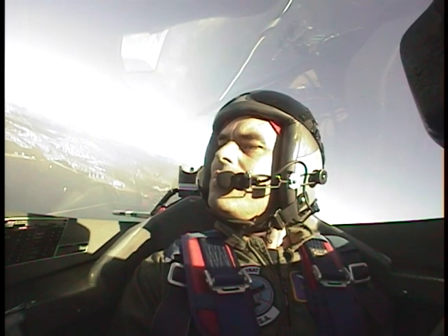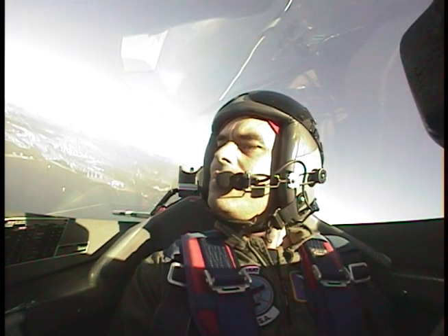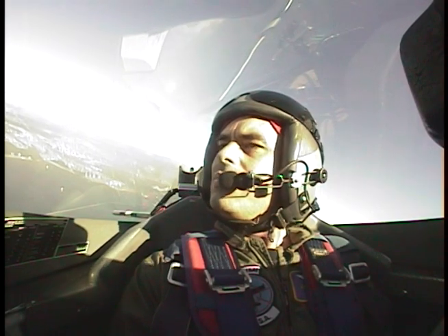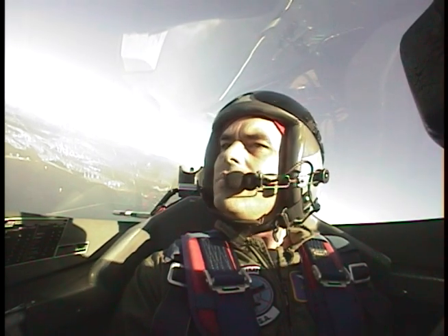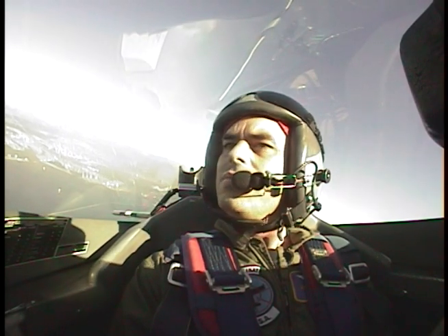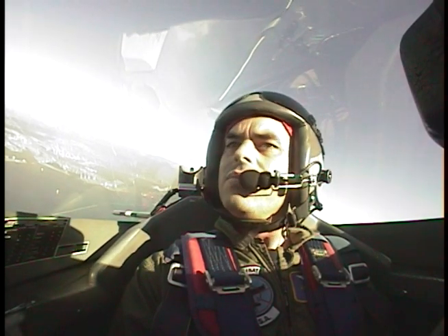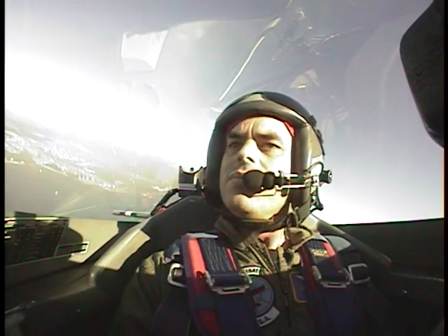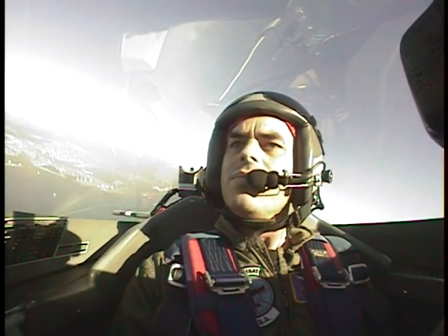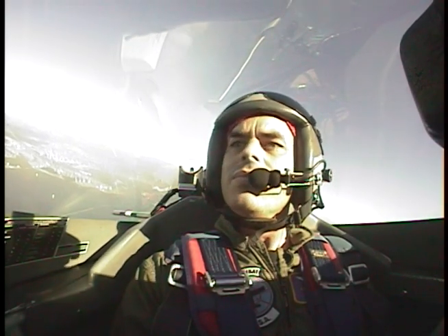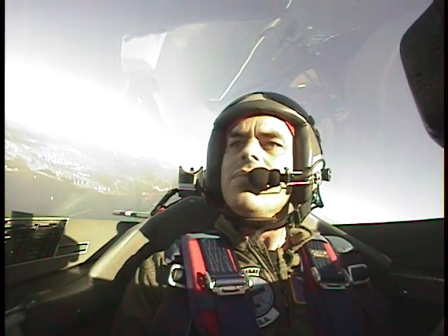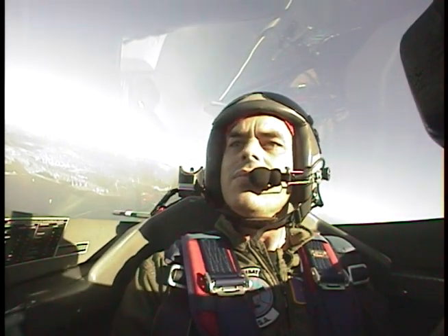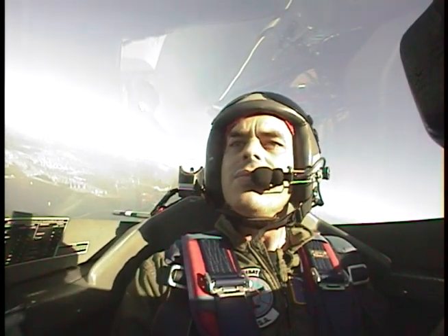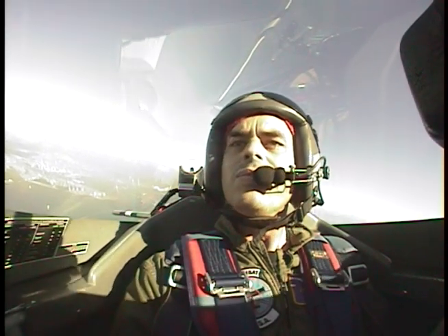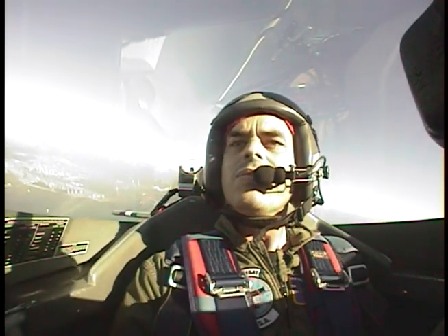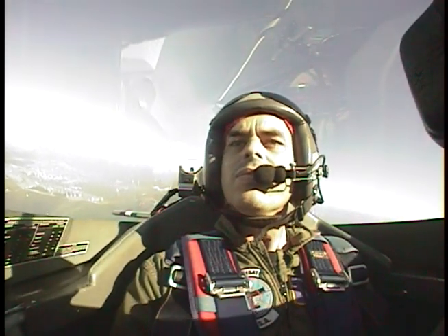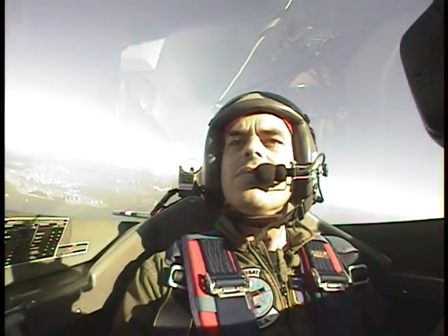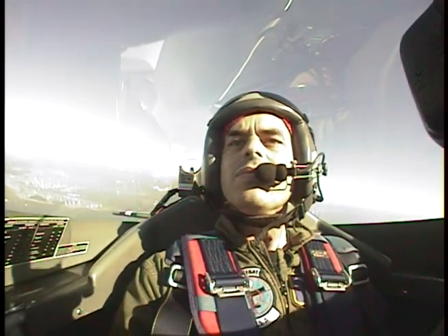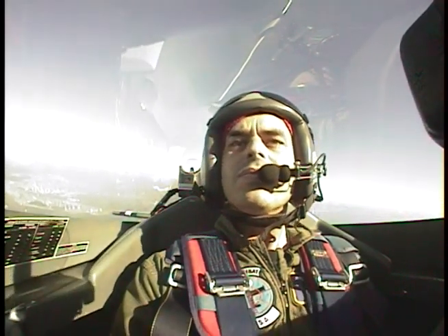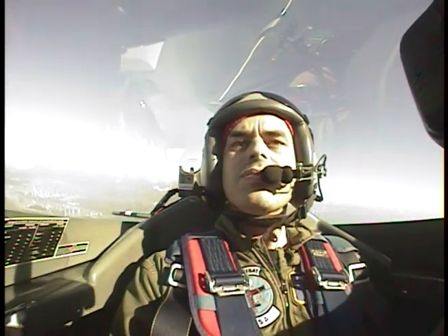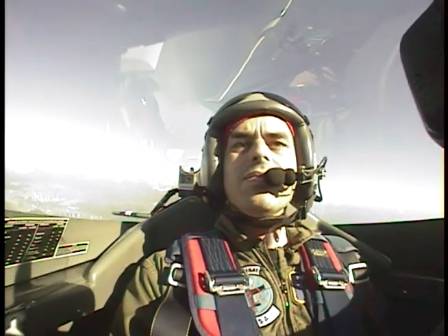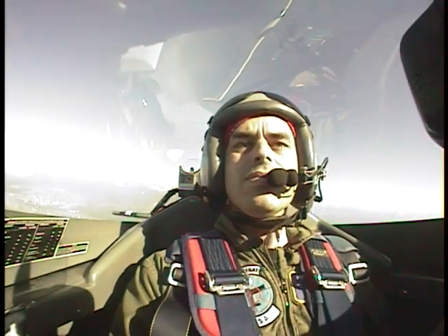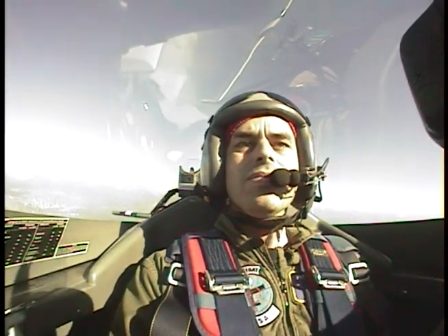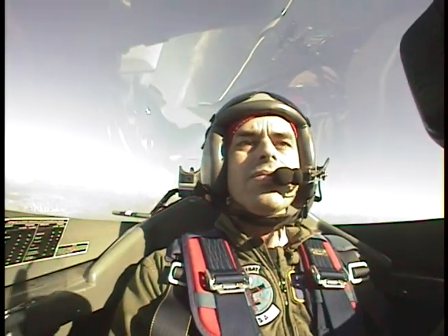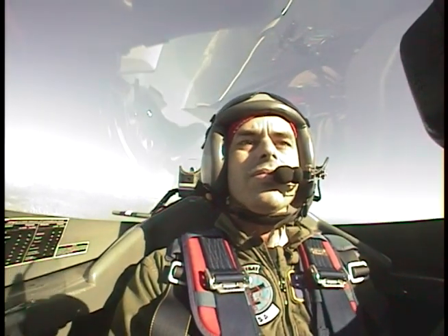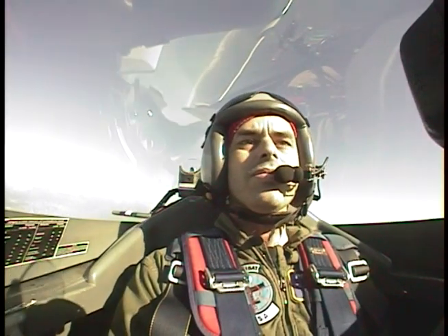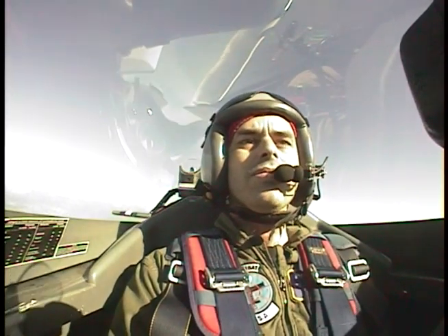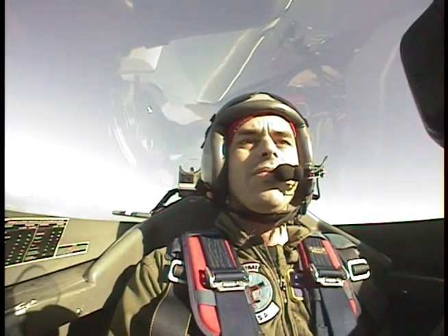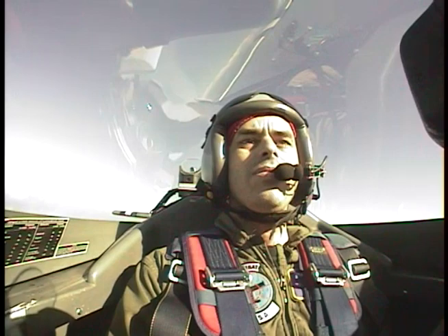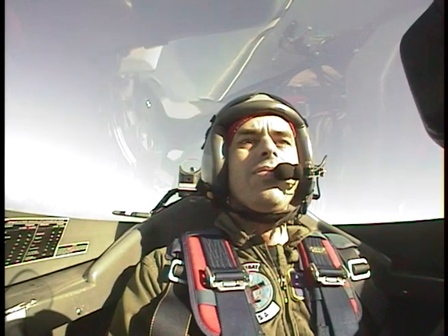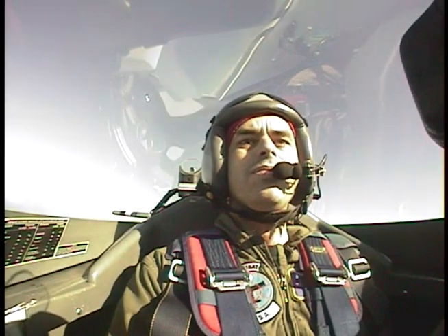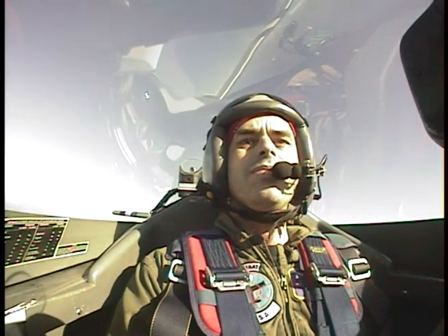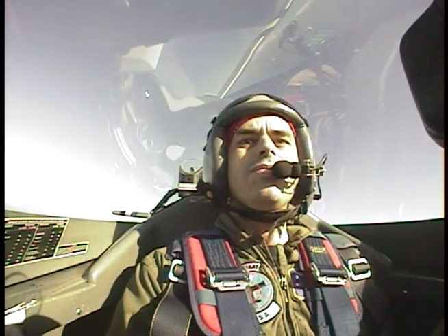And let's push over, we're going to go for speed, we're going to go for a loop, push that nose down, accelerate, nice smooth push, beautiful.